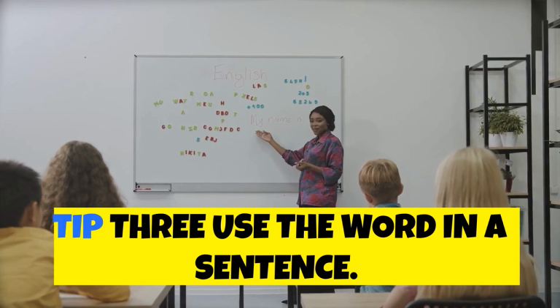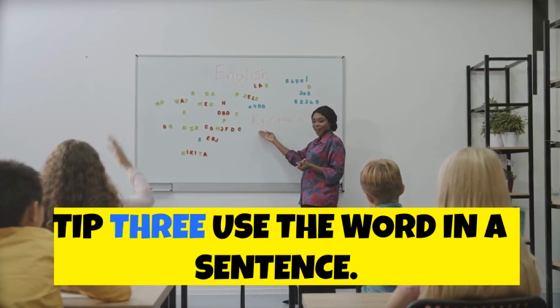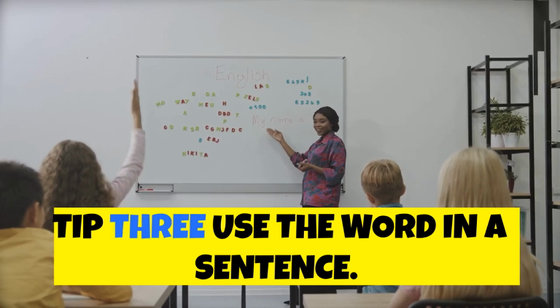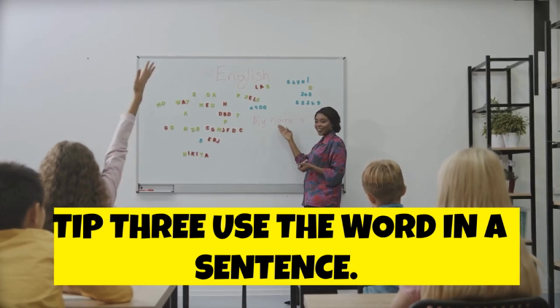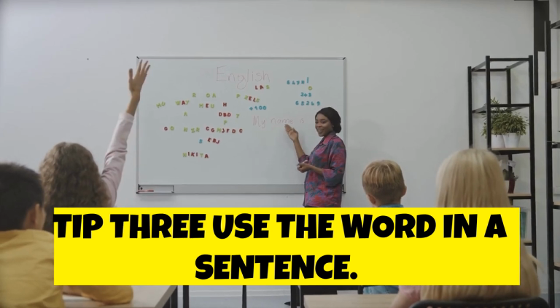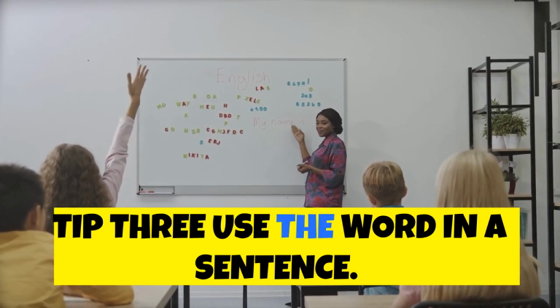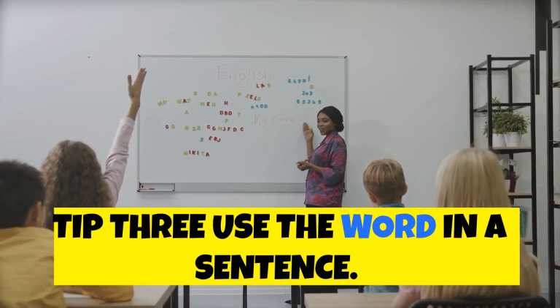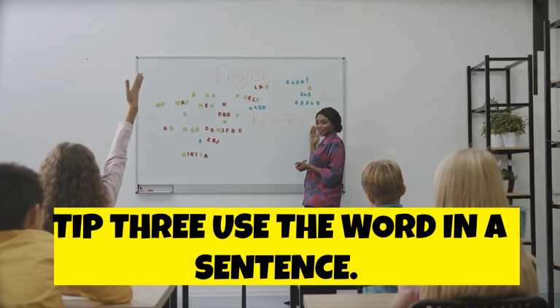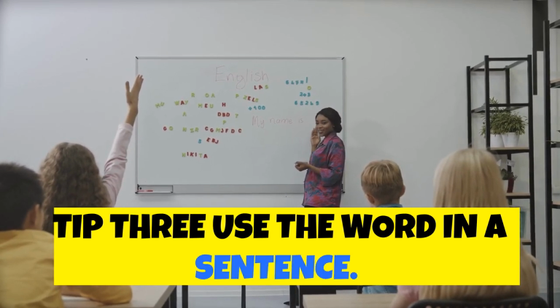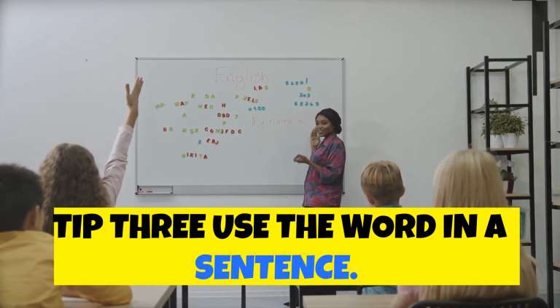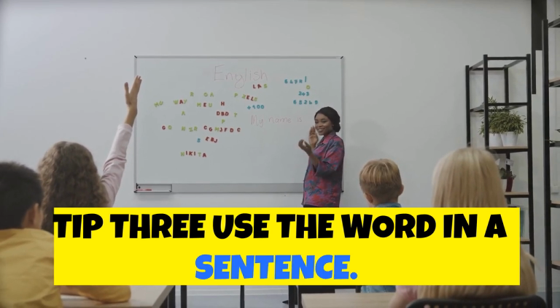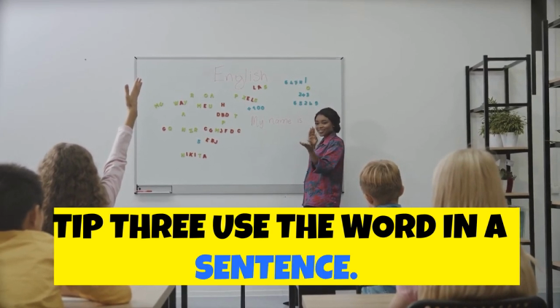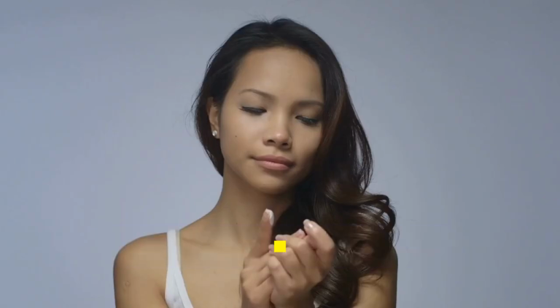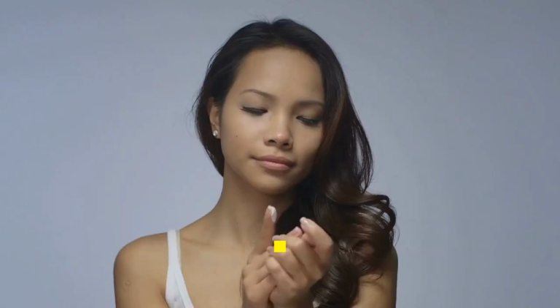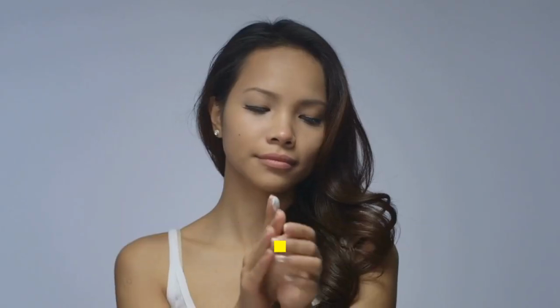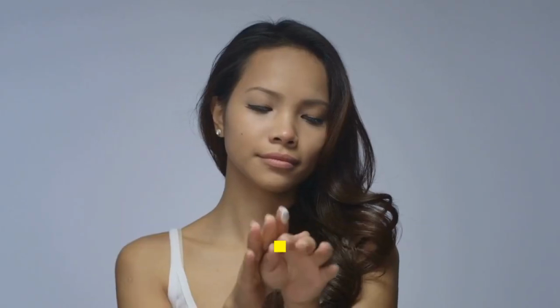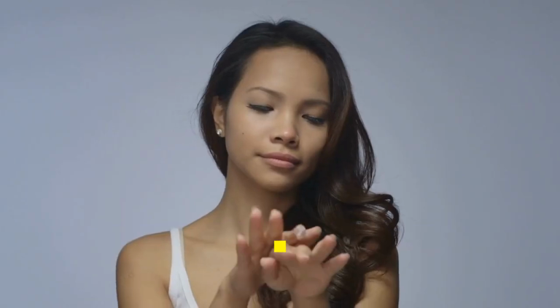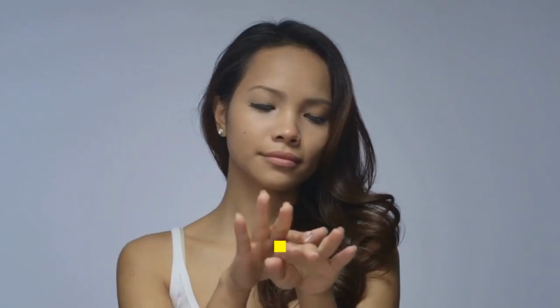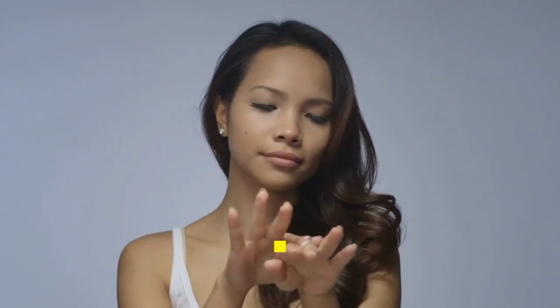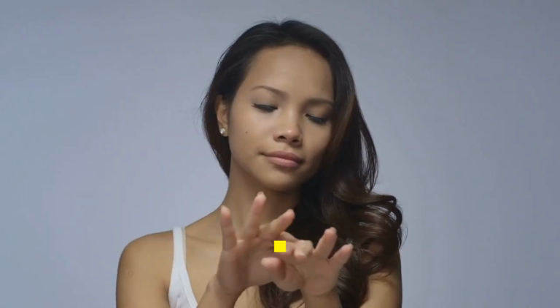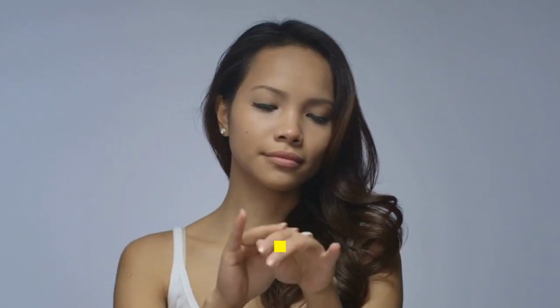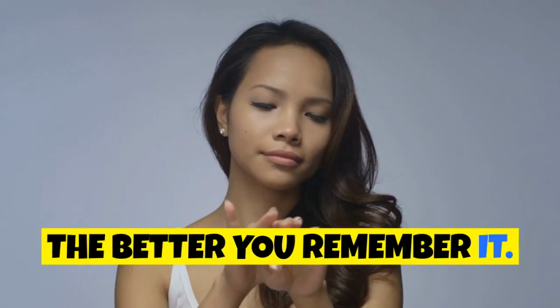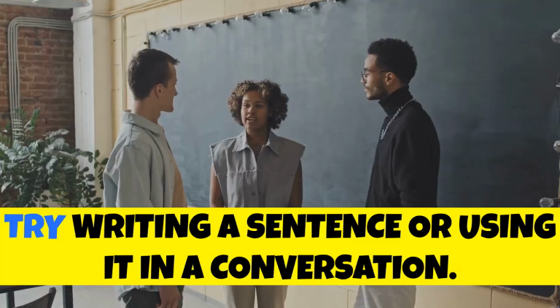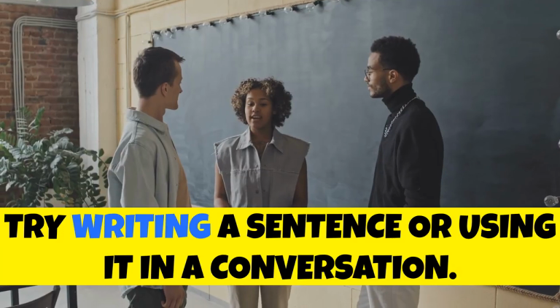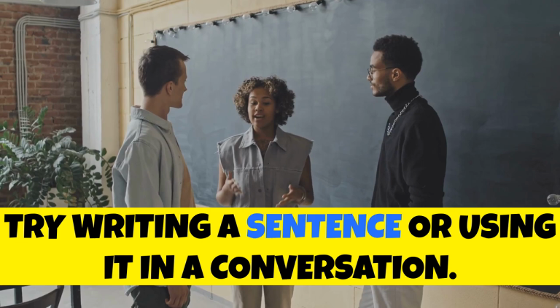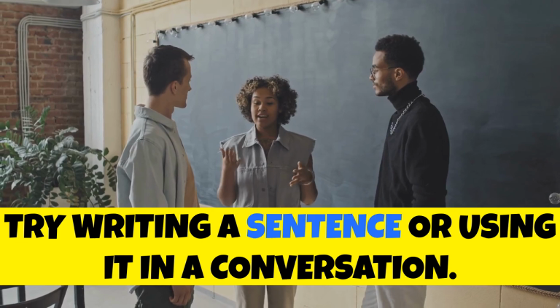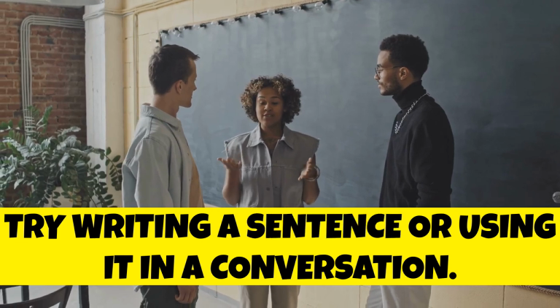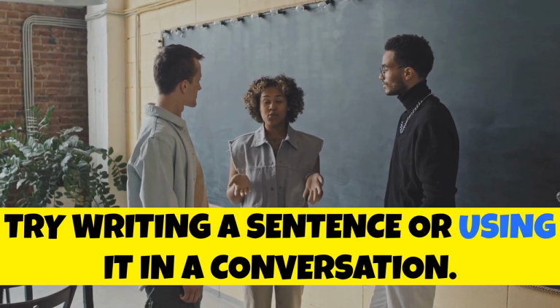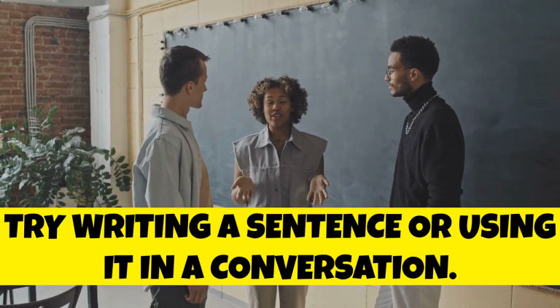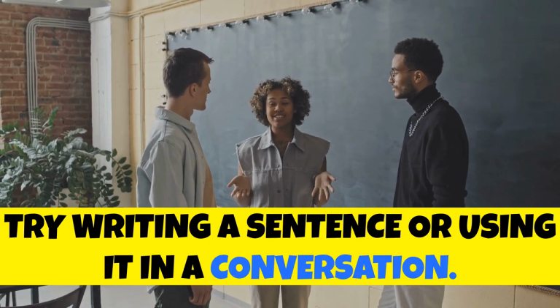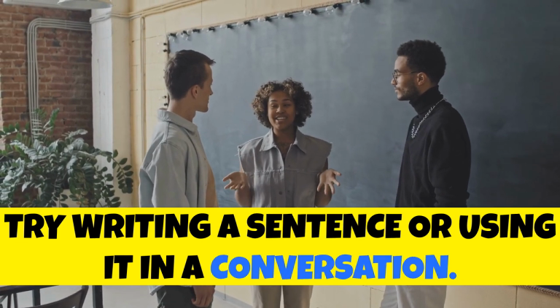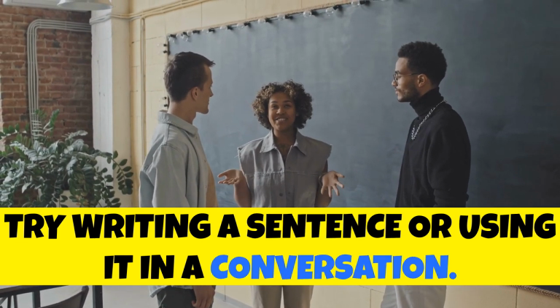Tip 3: Use the word in a sentence. The more you use it, the better you remember it. Try writing a sentence or using it in a conversation.